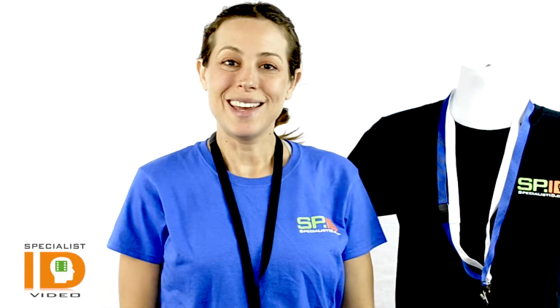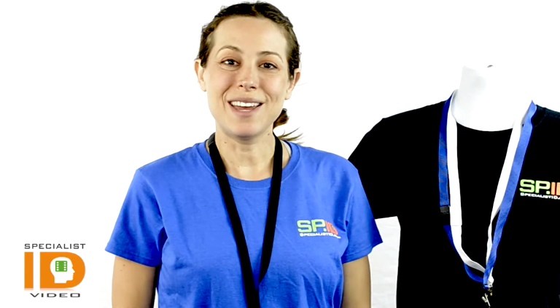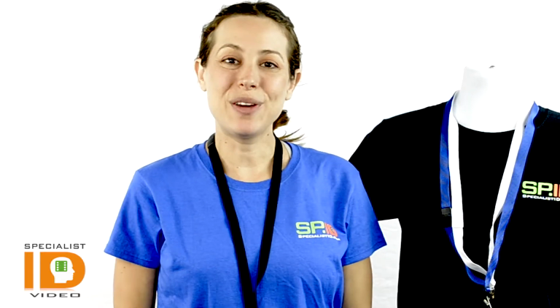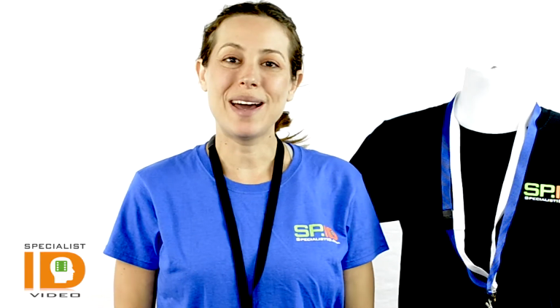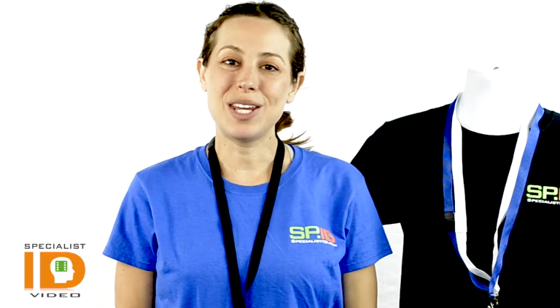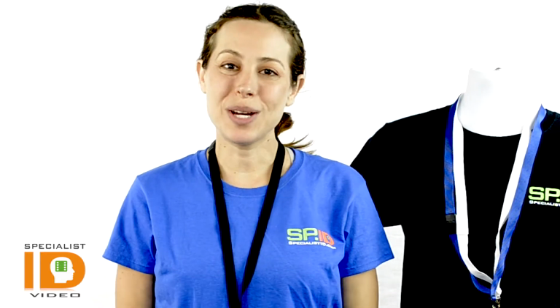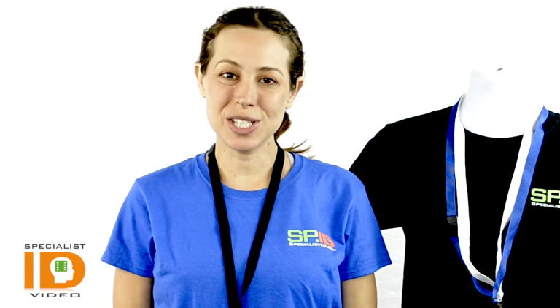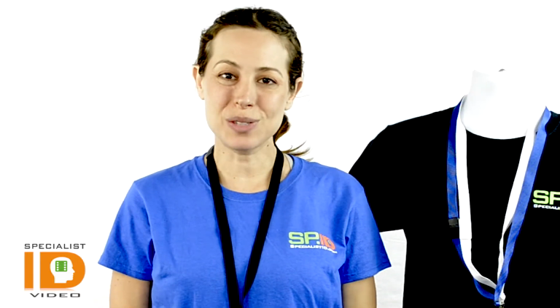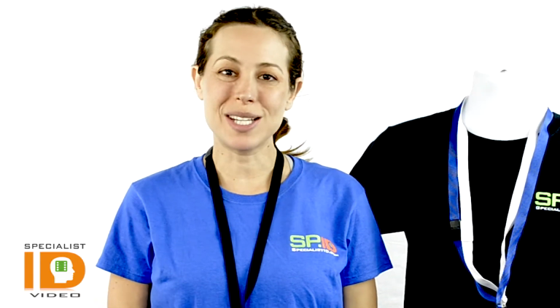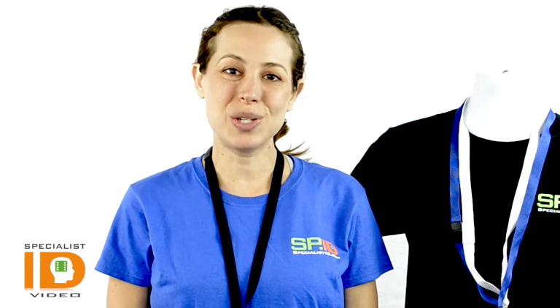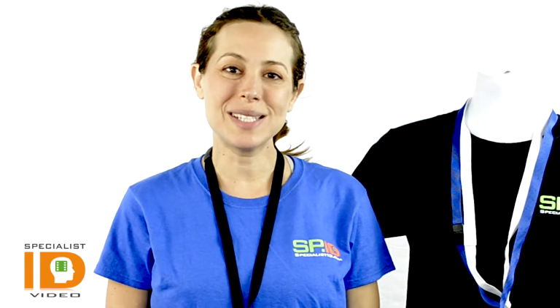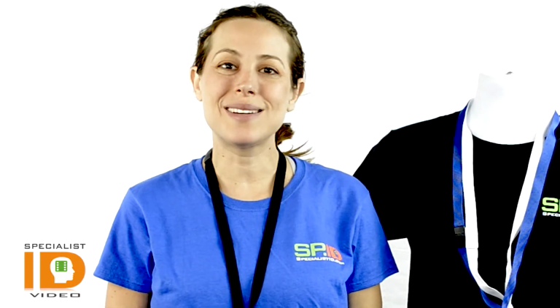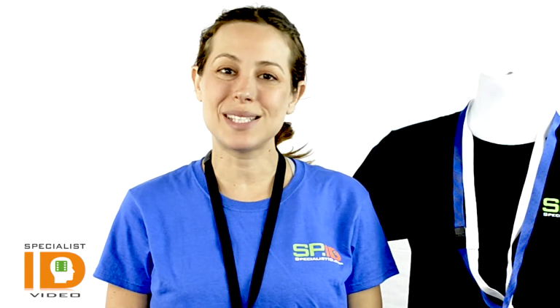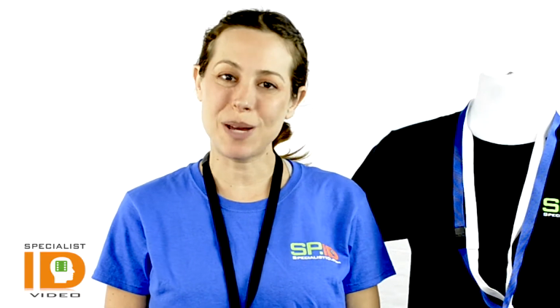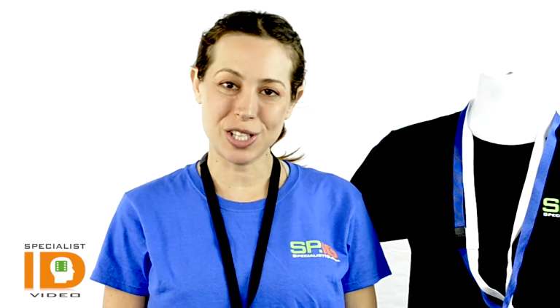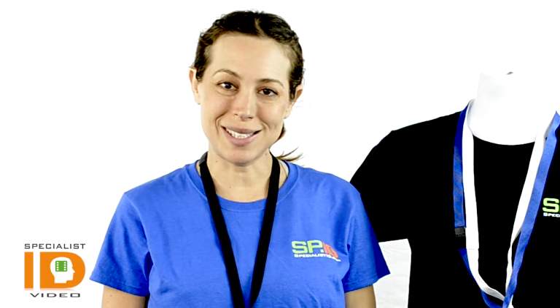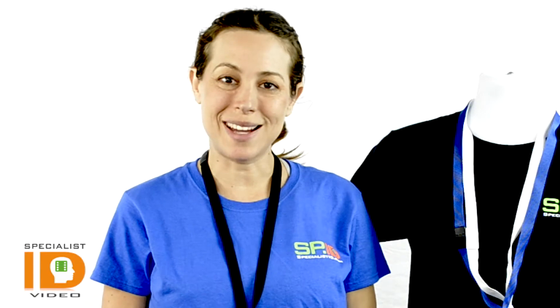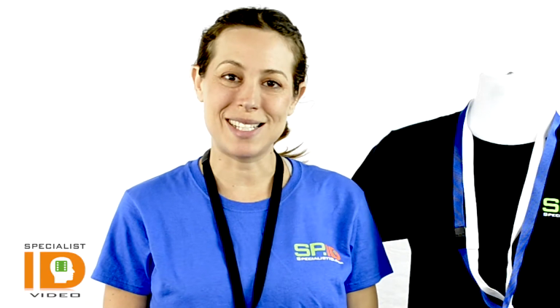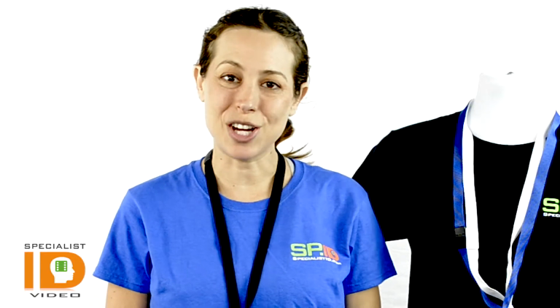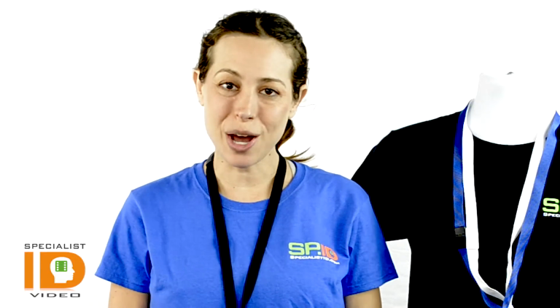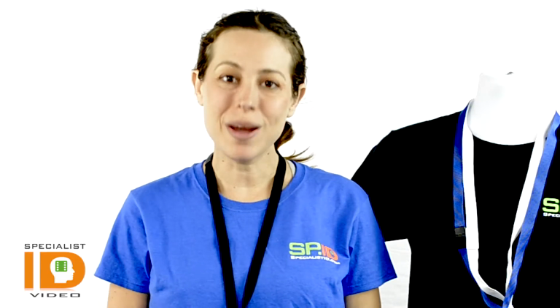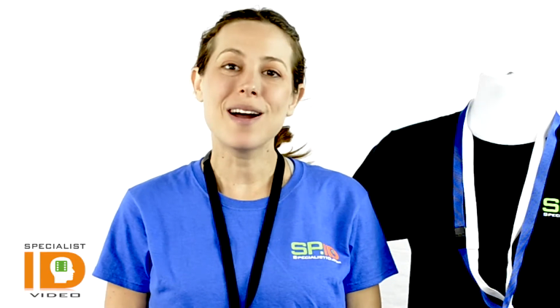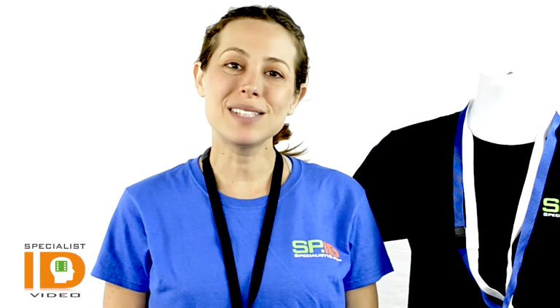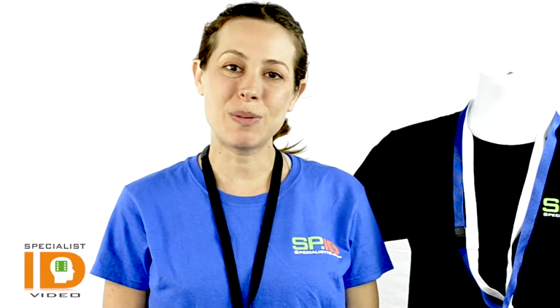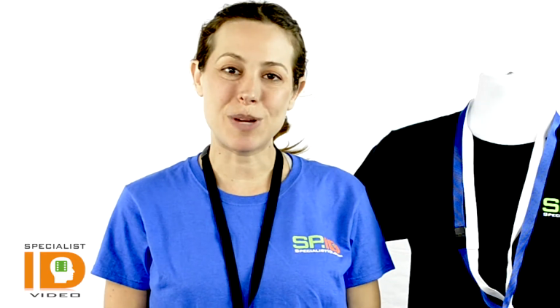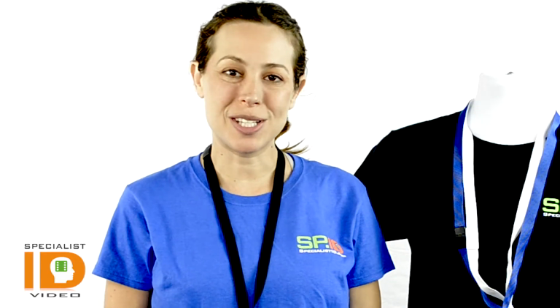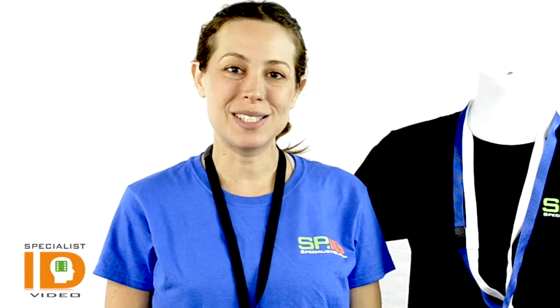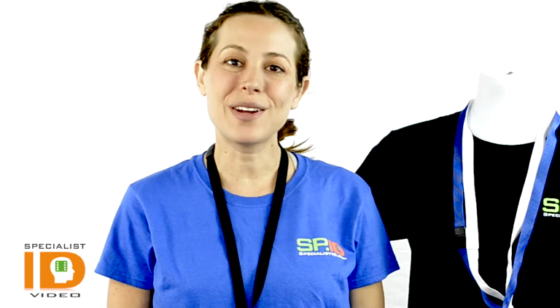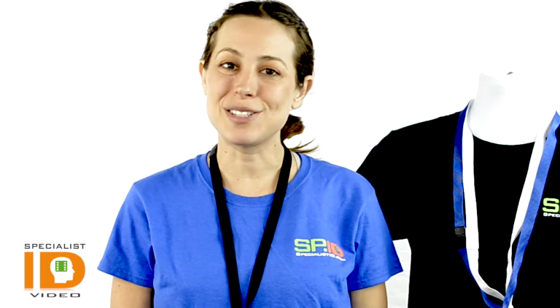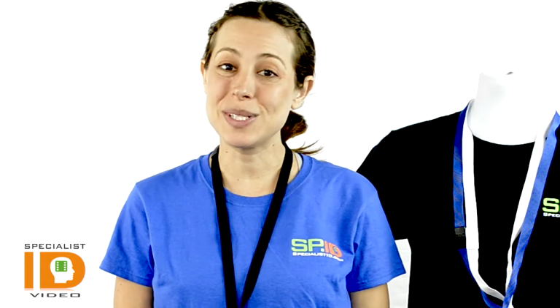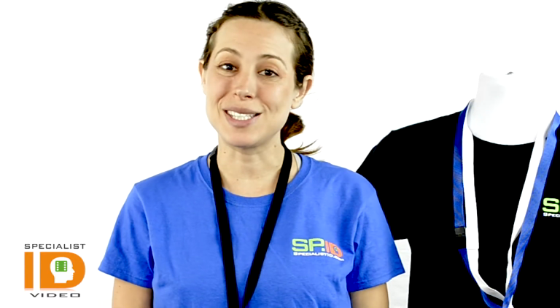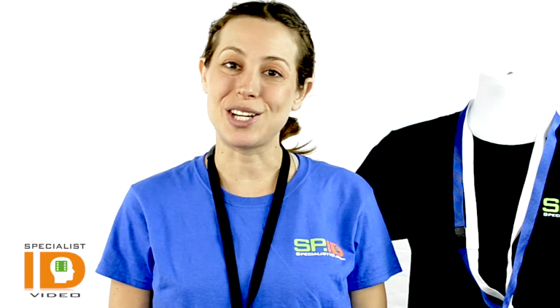If you have any questions, write to us at sales@specialistid.com. Our team of specialists are here to assist you.